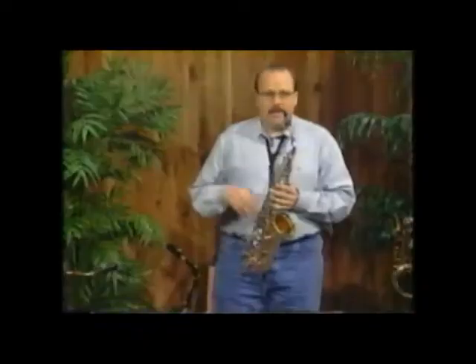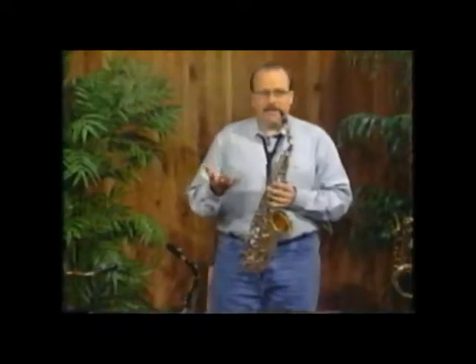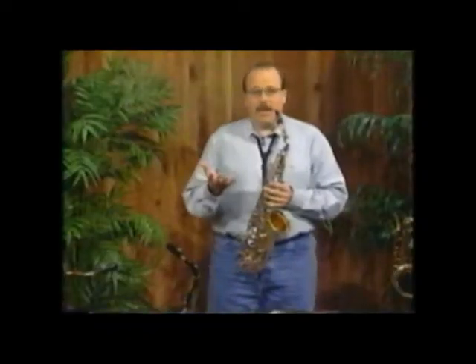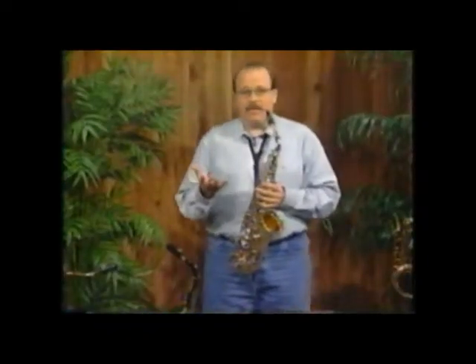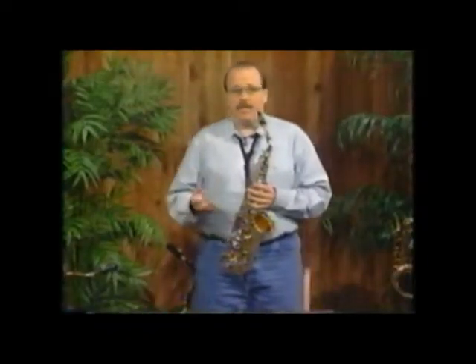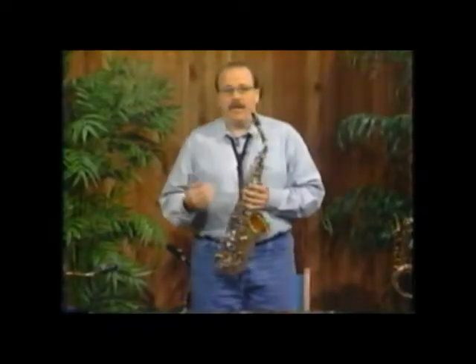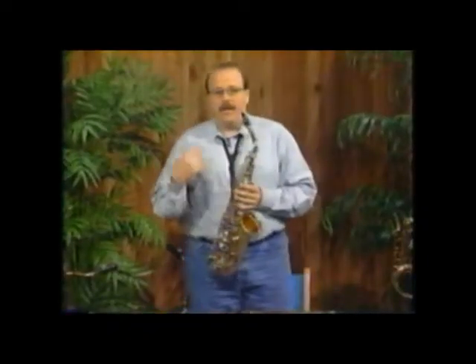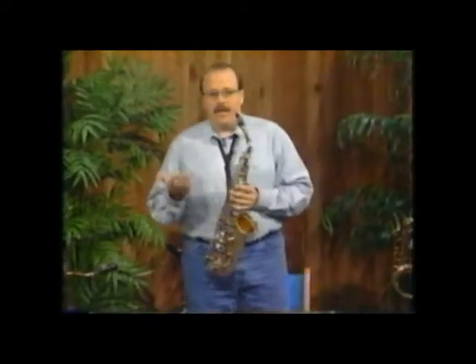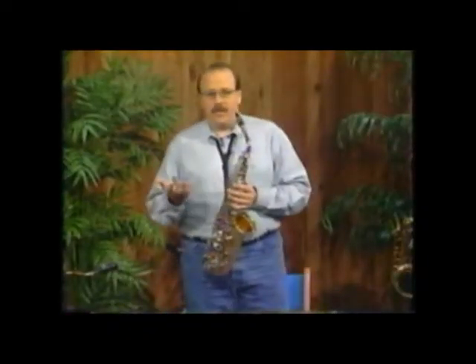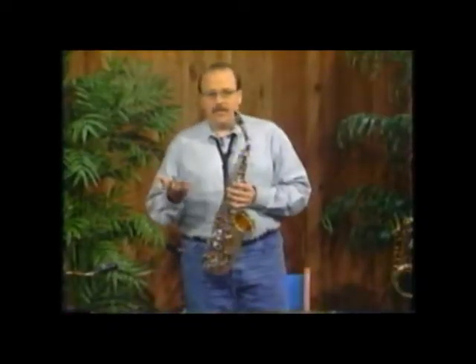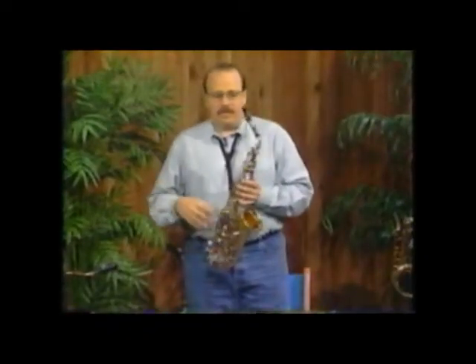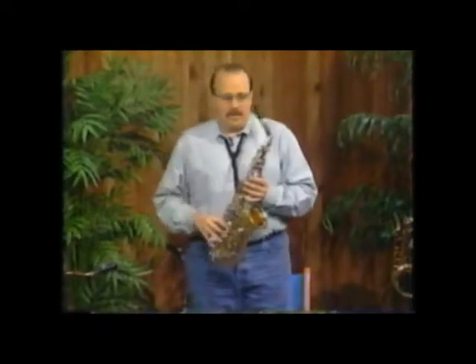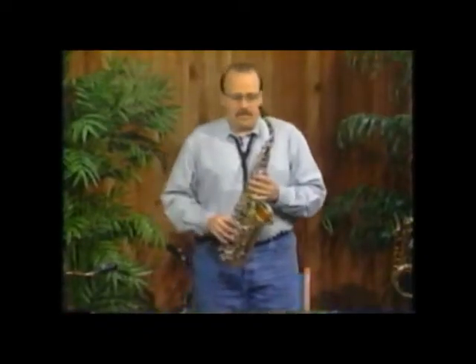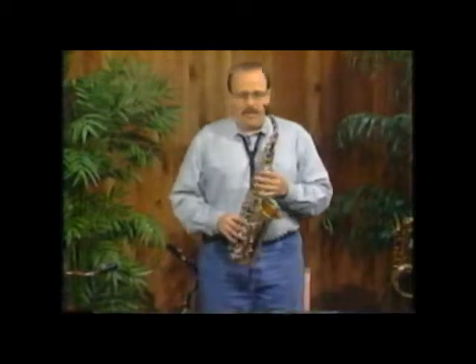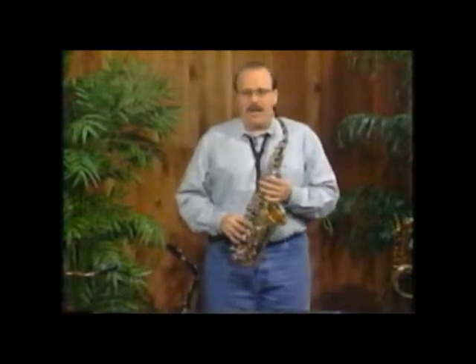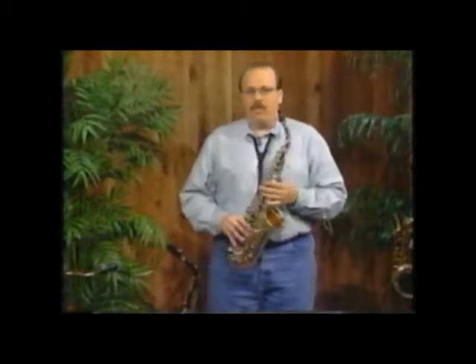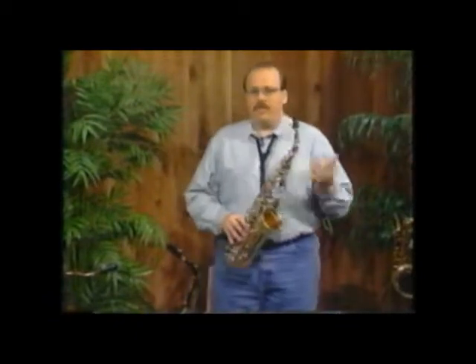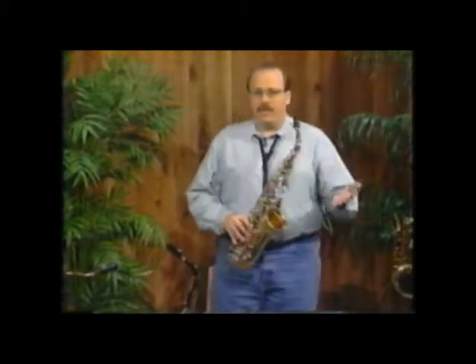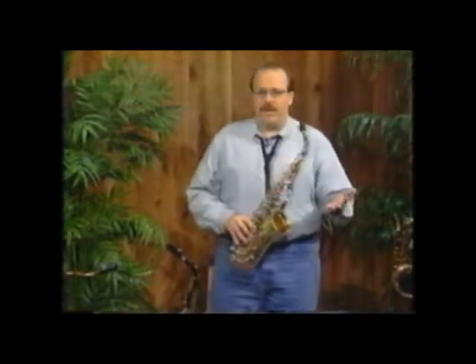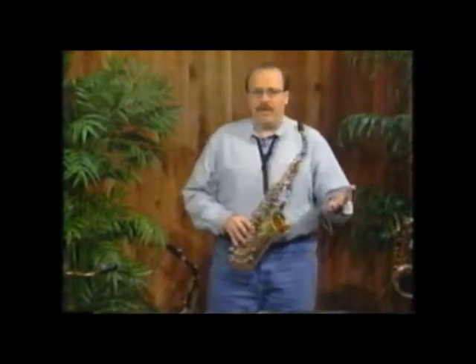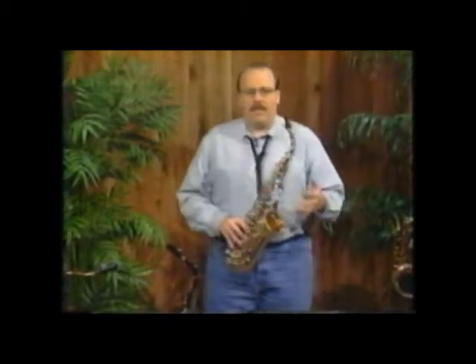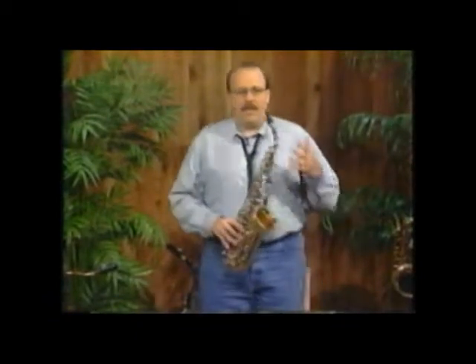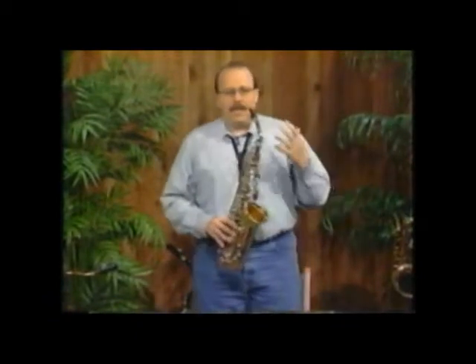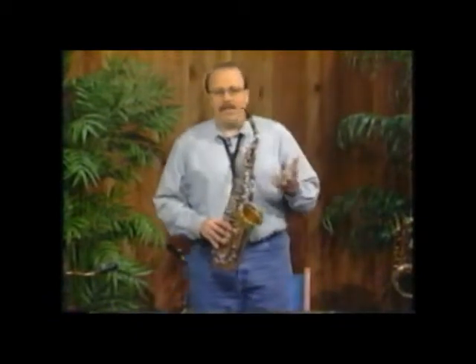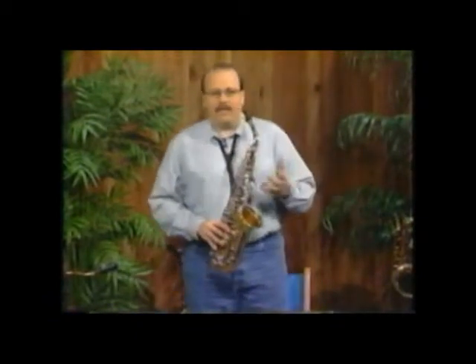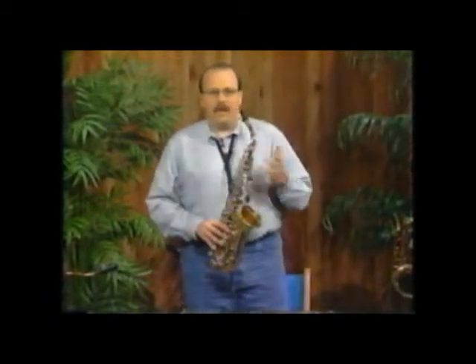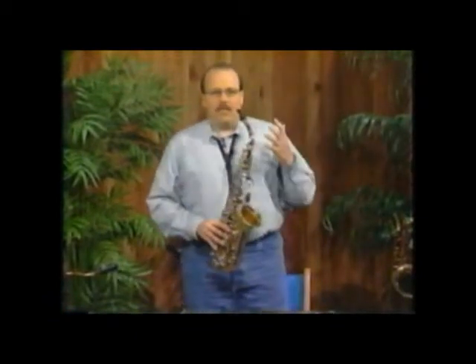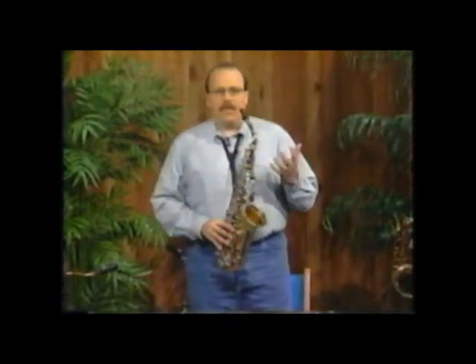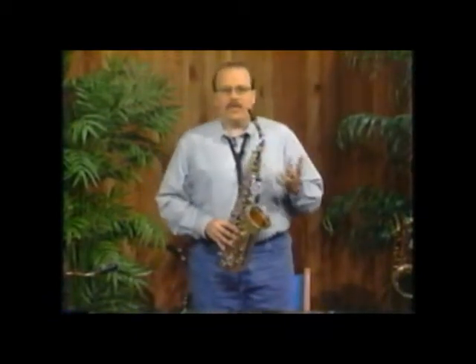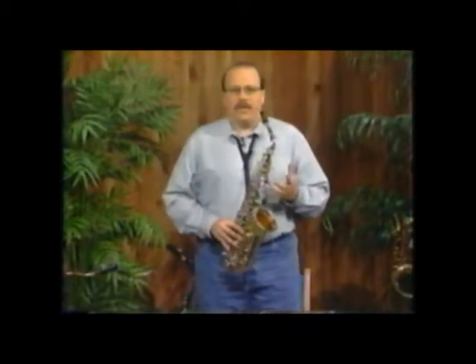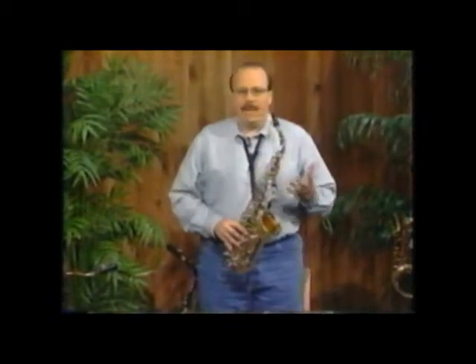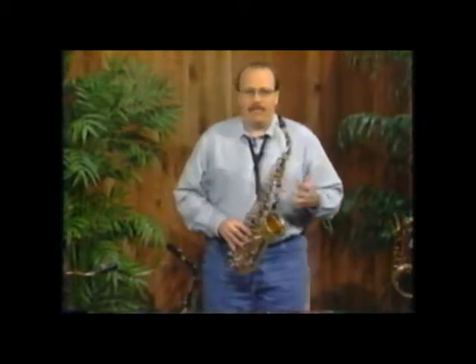The next part I want to talk about is the embouchure. So now we've learned how to hold it, we've learned how to breathe. Now we have to learn what to do with our mouth.